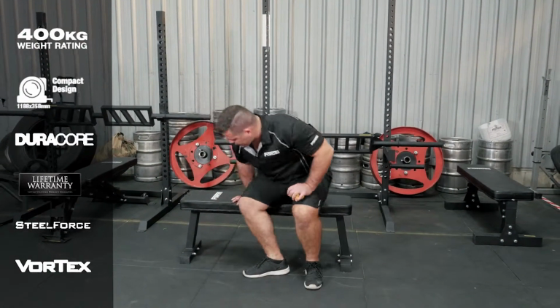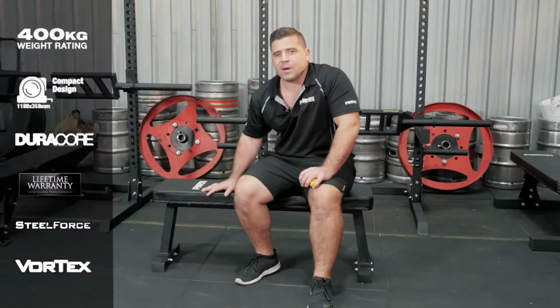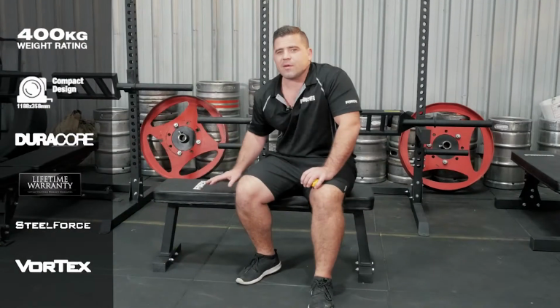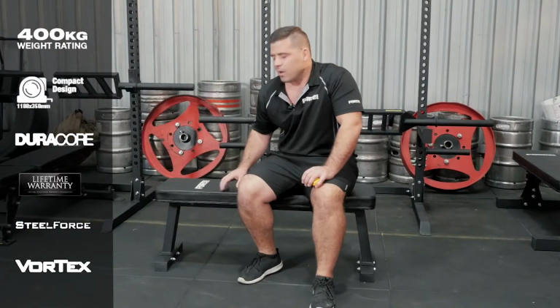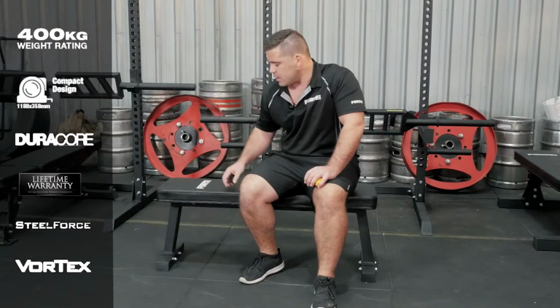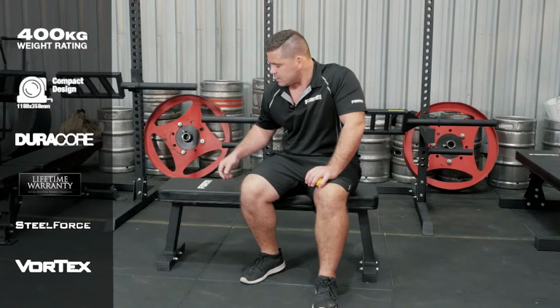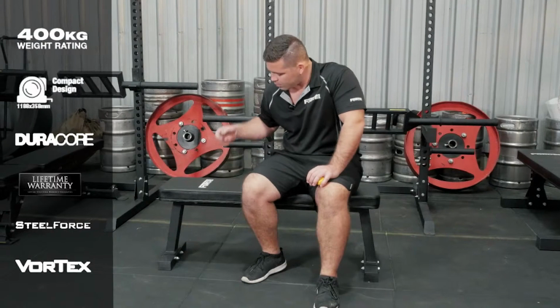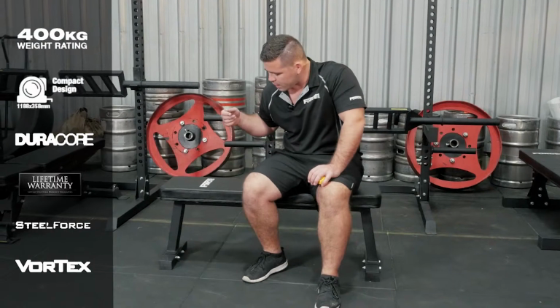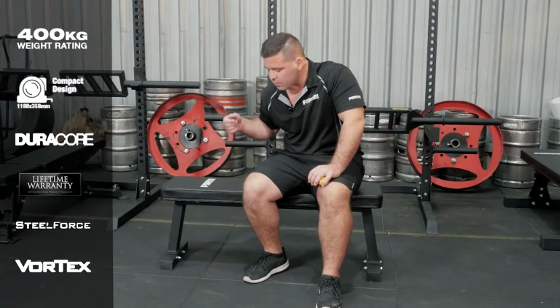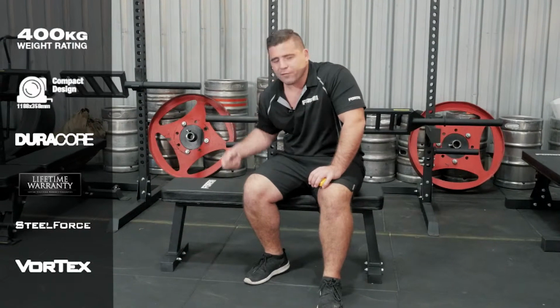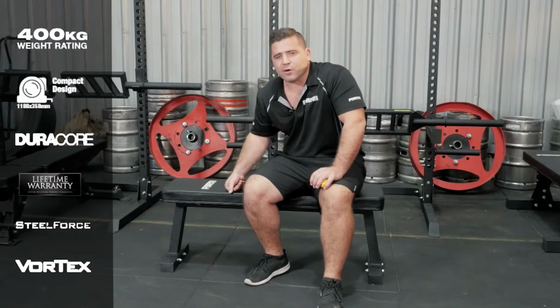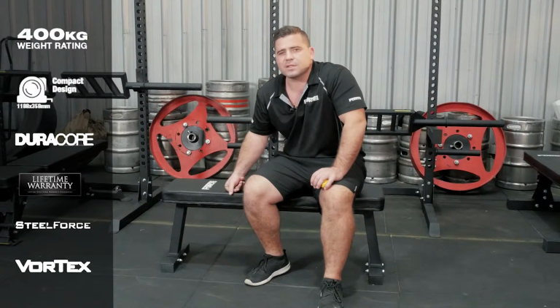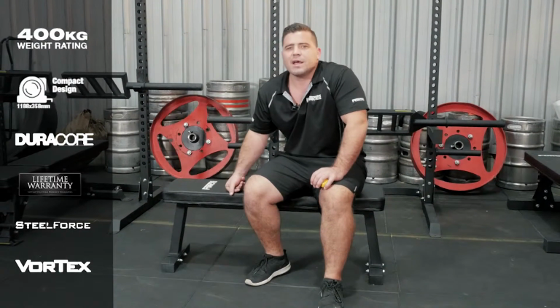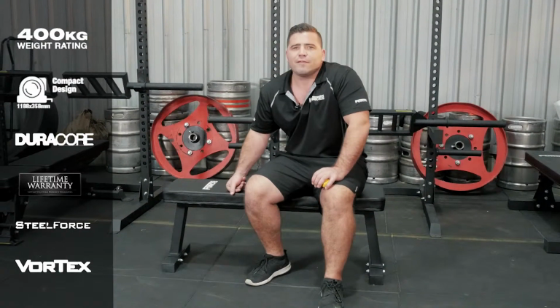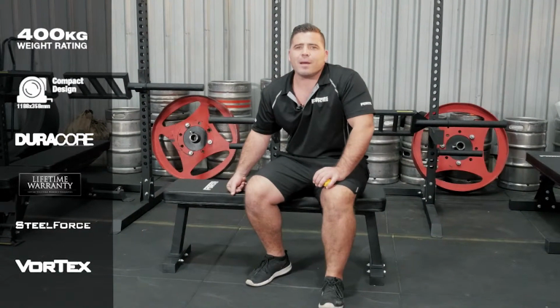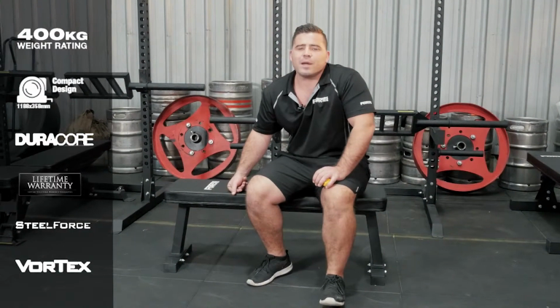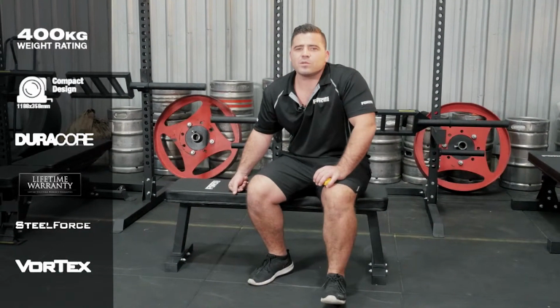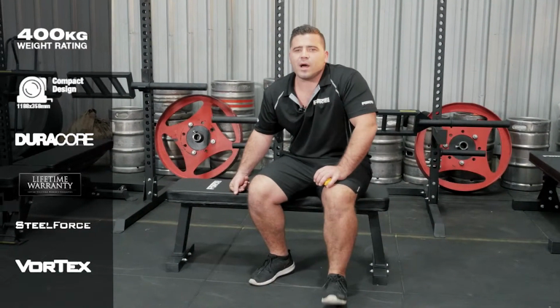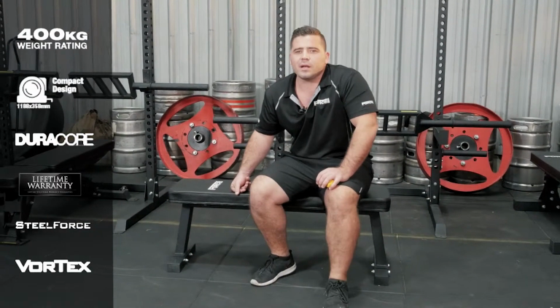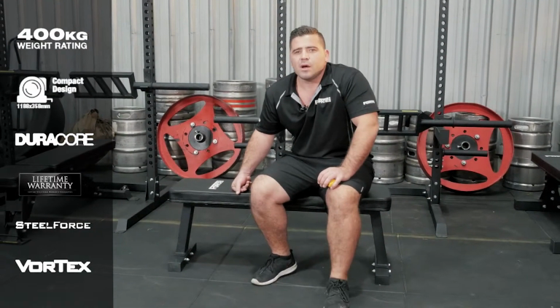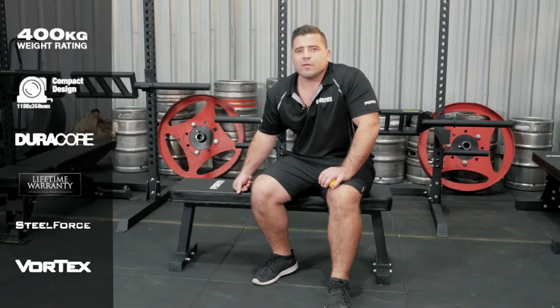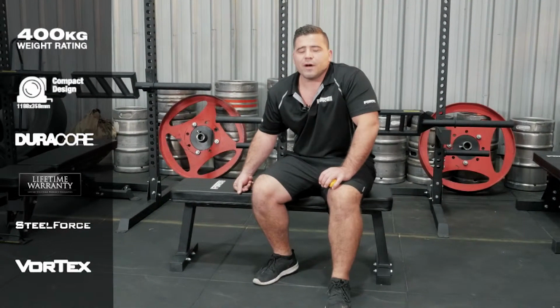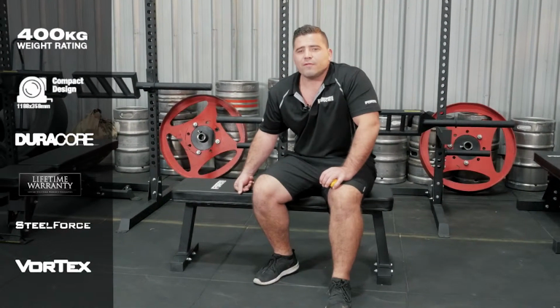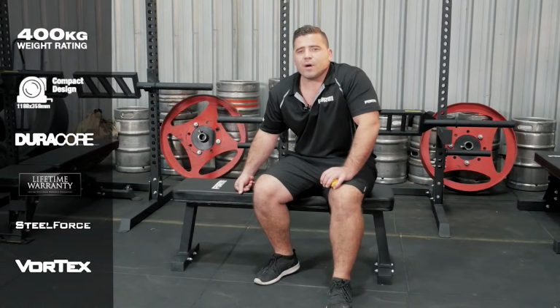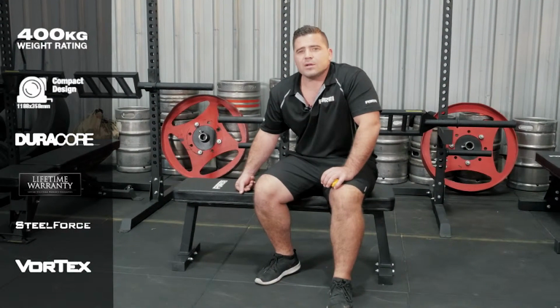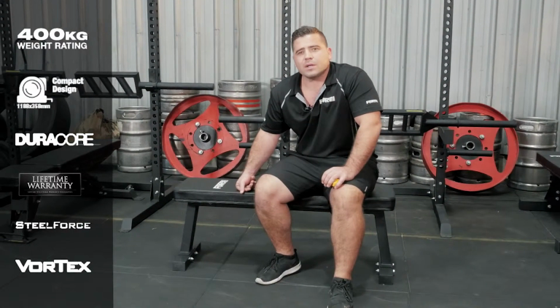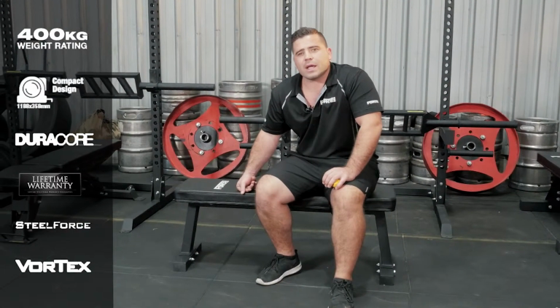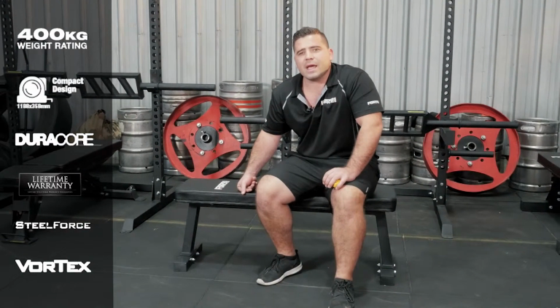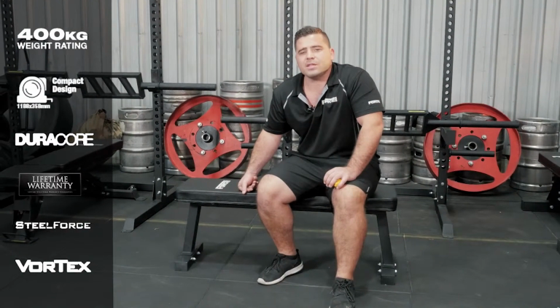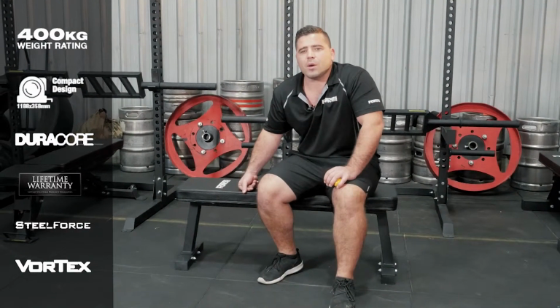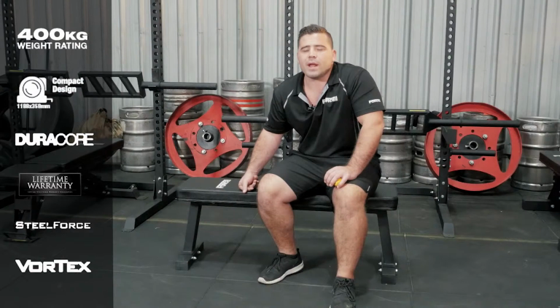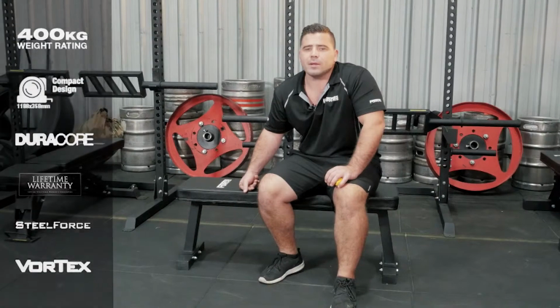There we have it guys — the brand new Force Flat Bench One with a 400 kg weight limit.